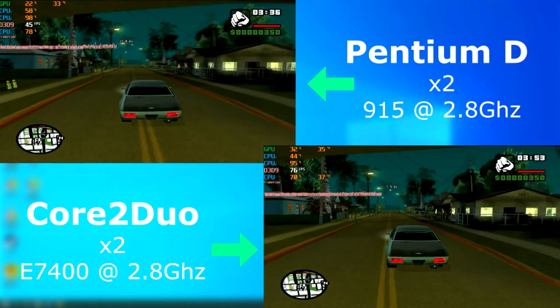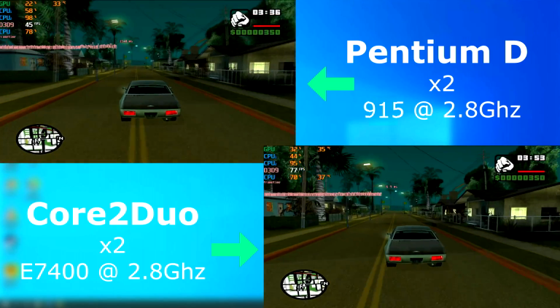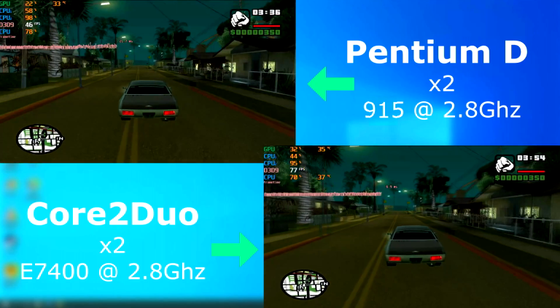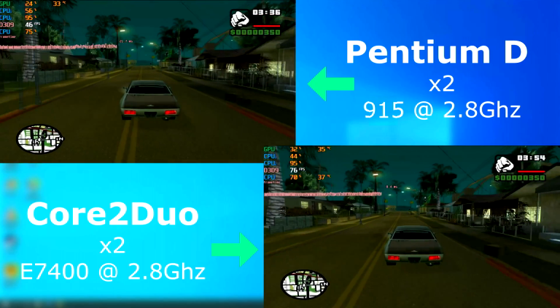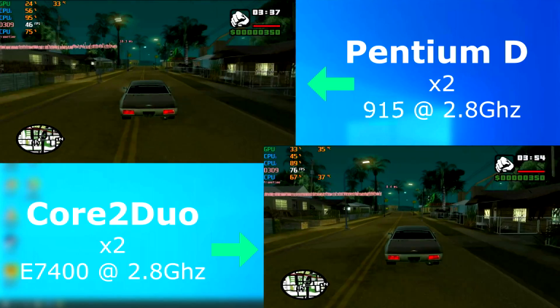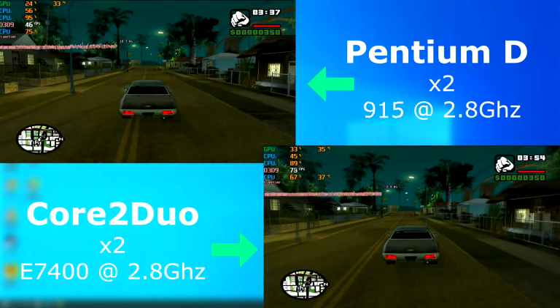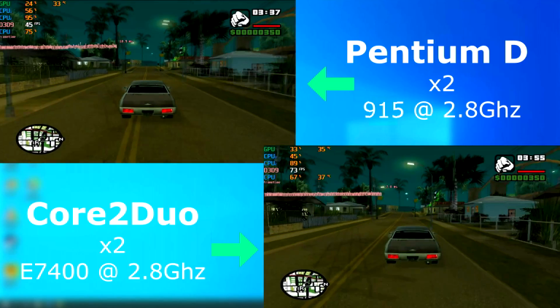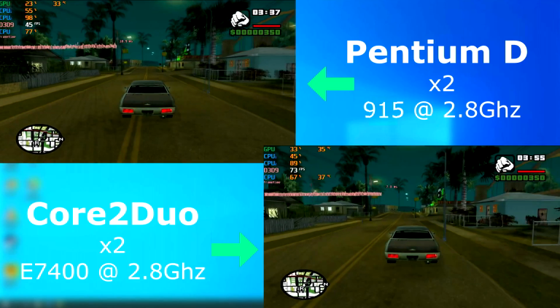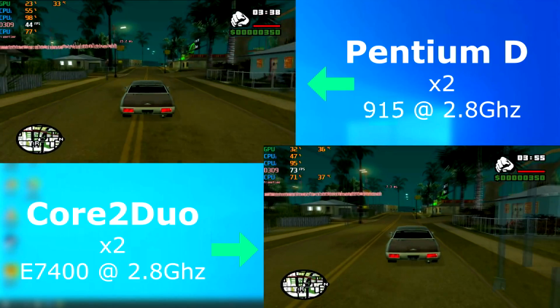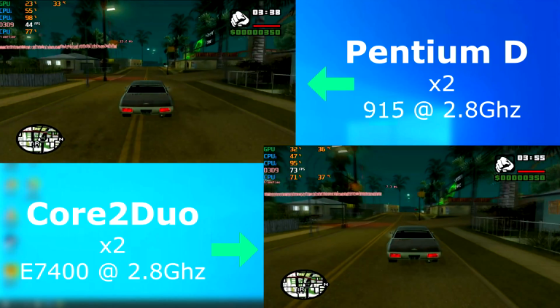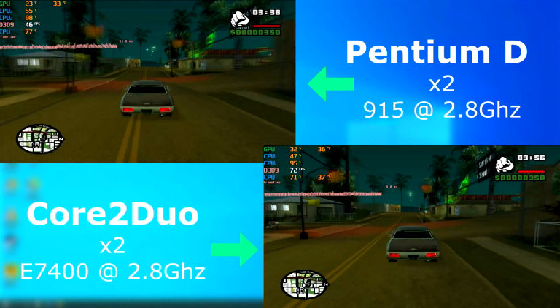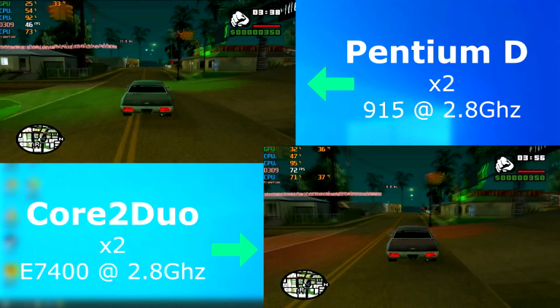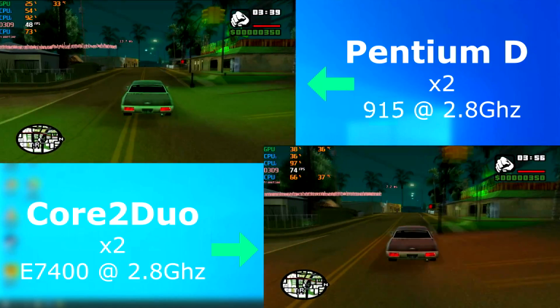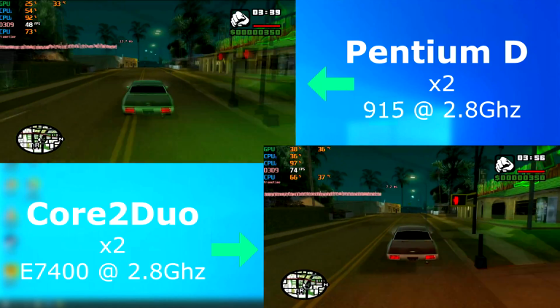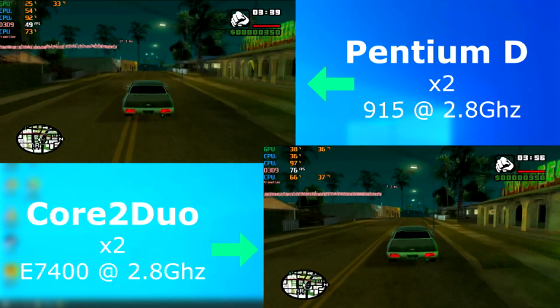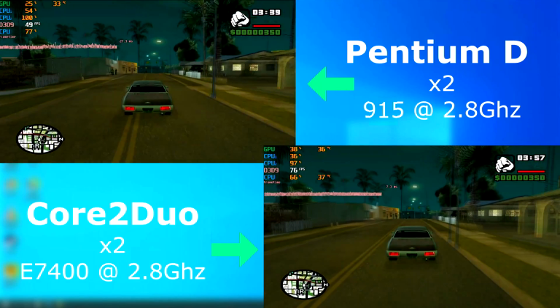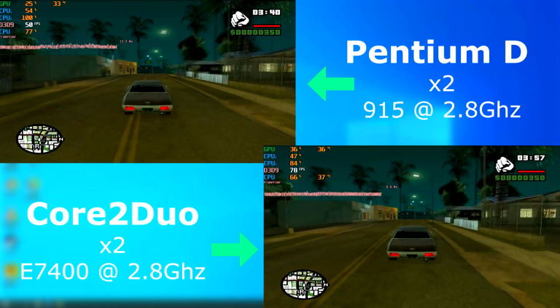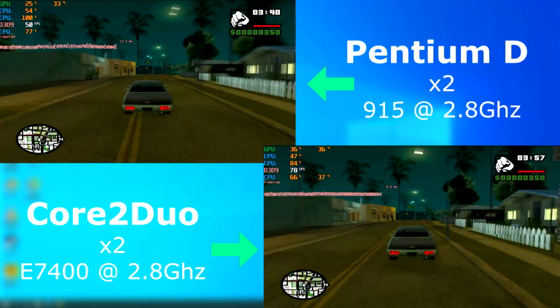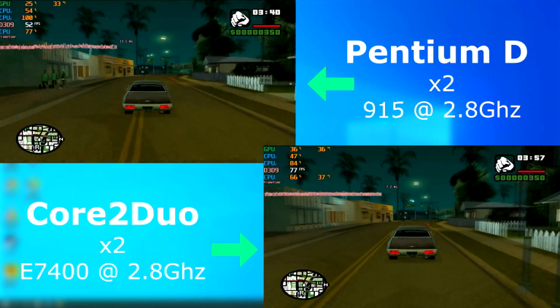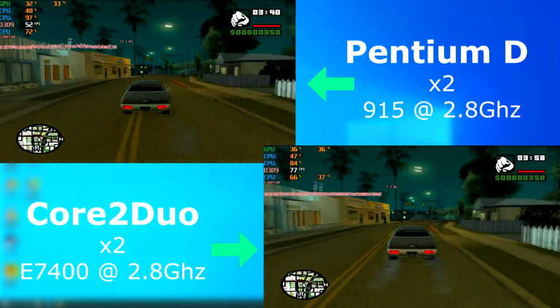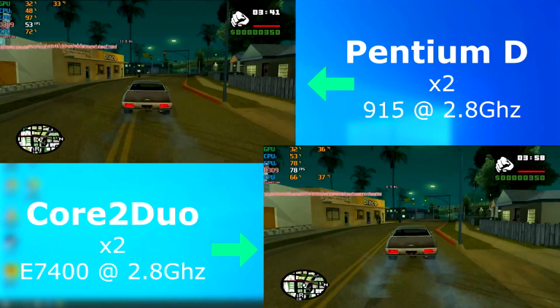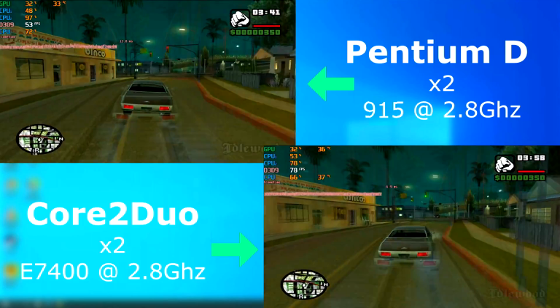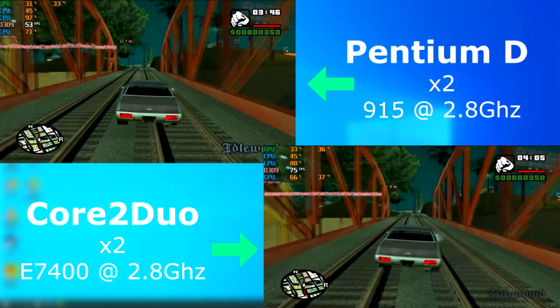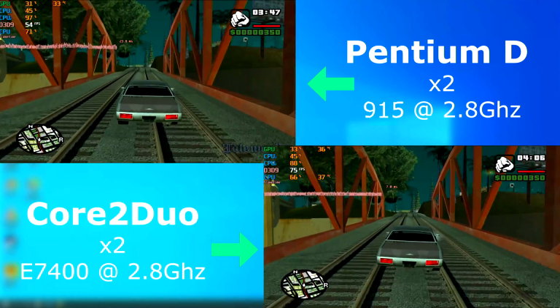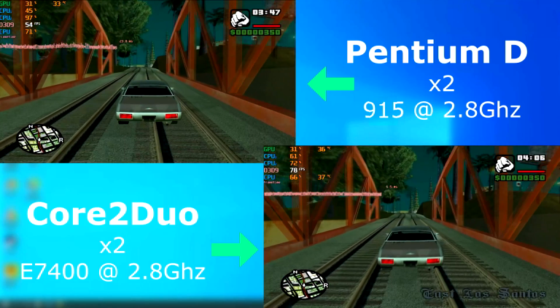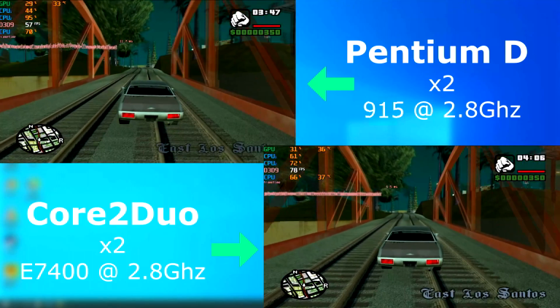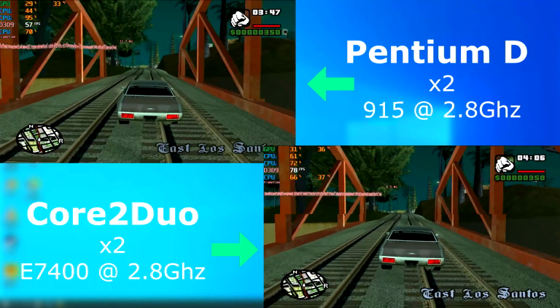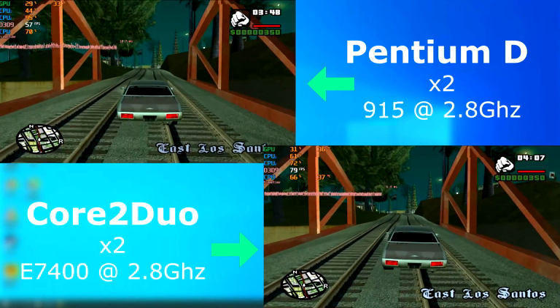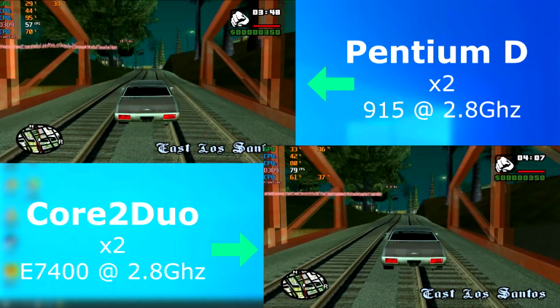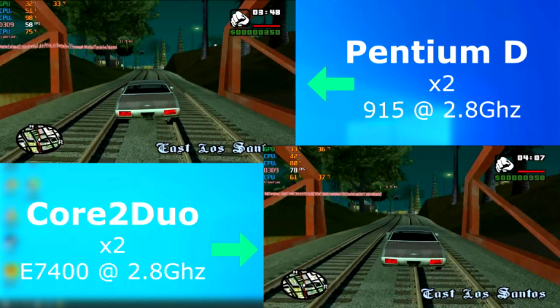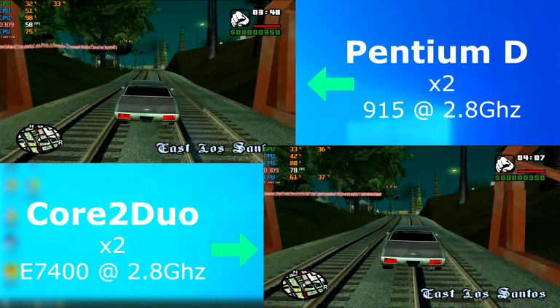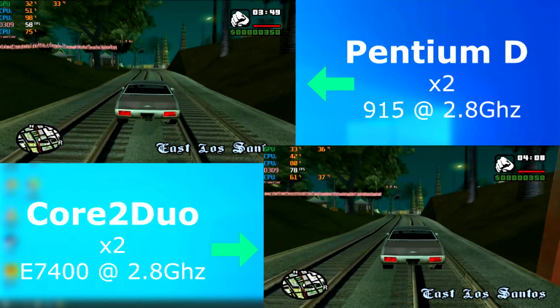GTA San Andreas ran fine on both CPUs. However, the Core 2 on average had a much higher frame rate, often around 20 FPS higher.